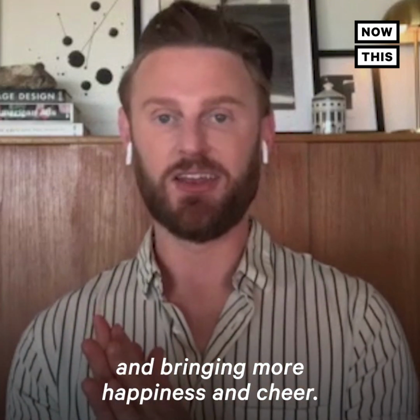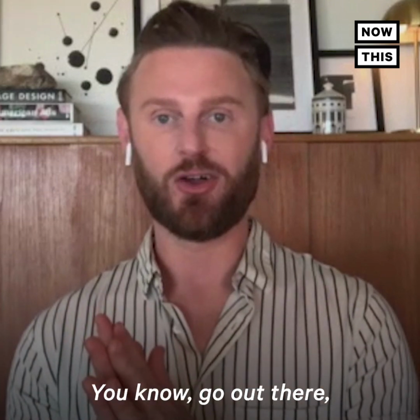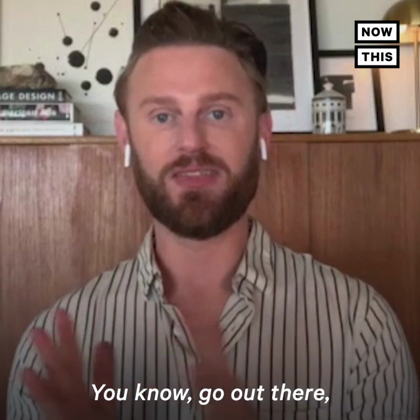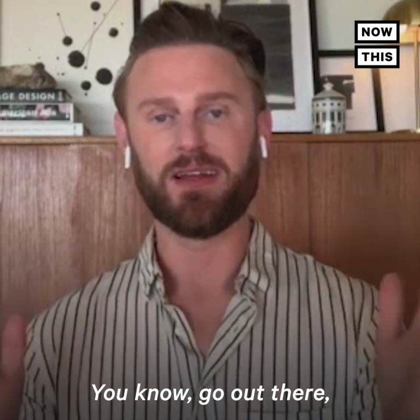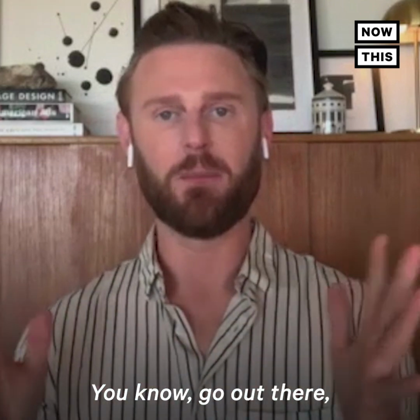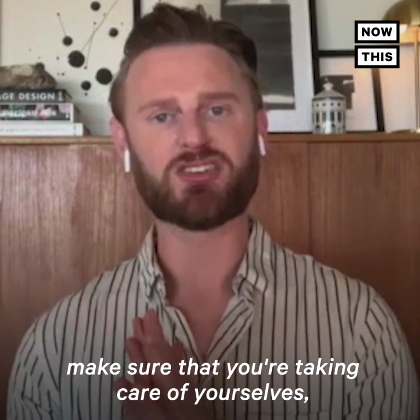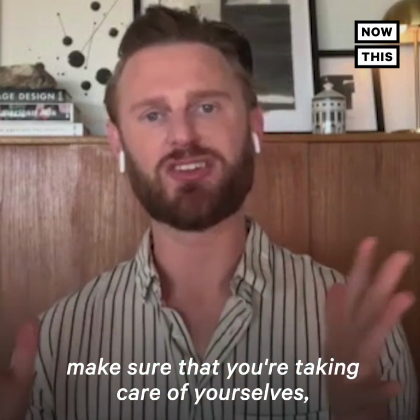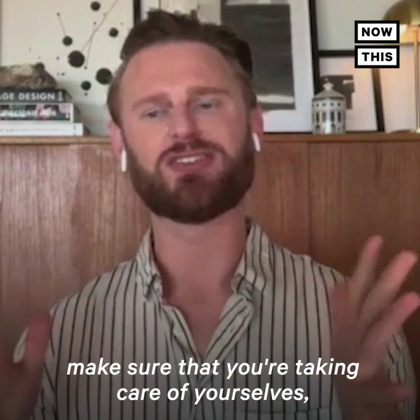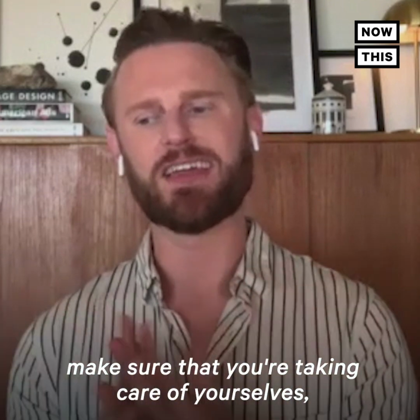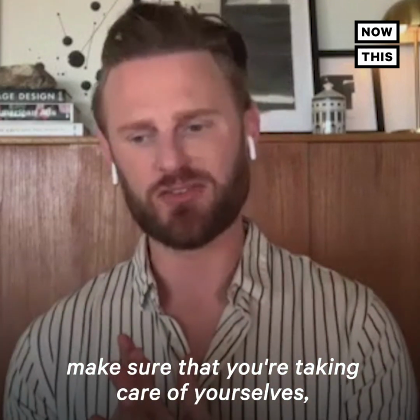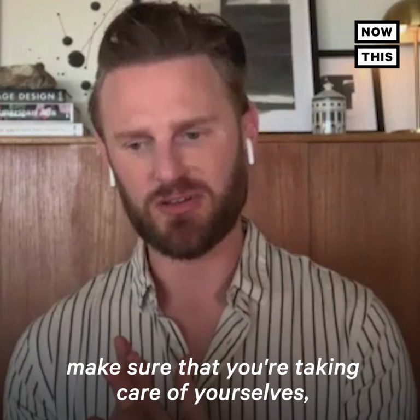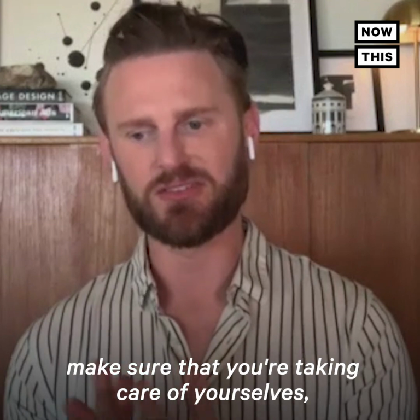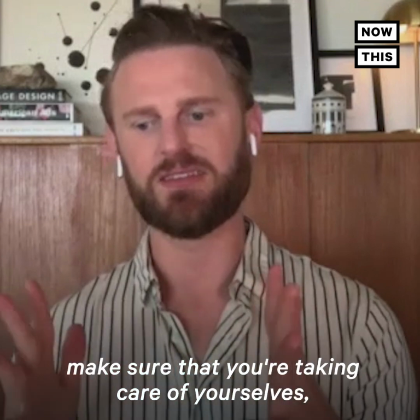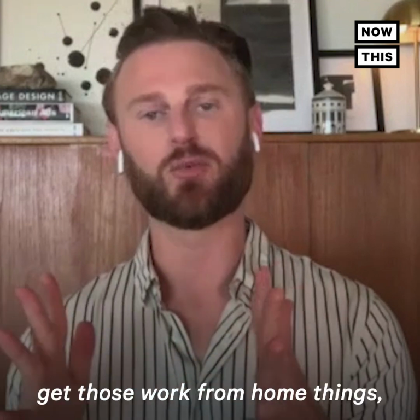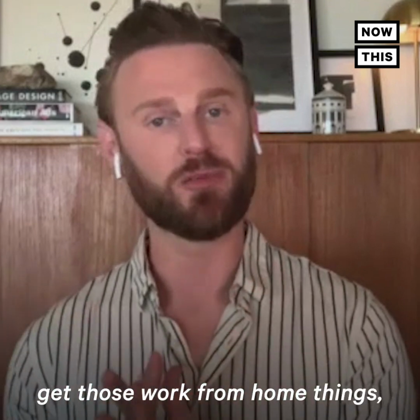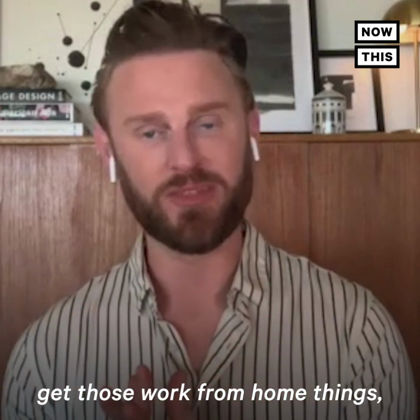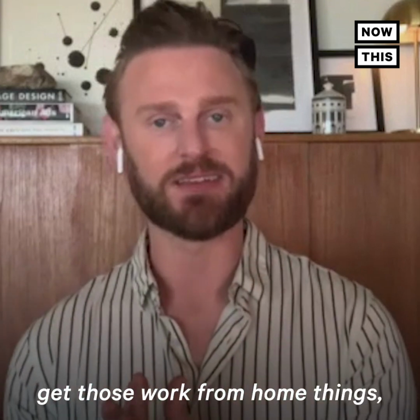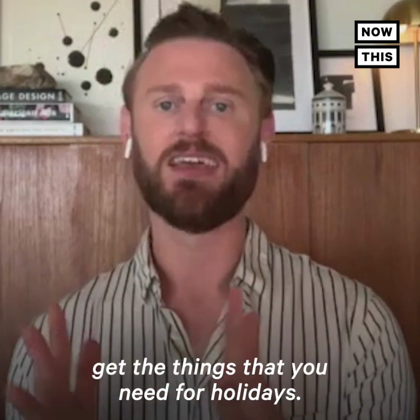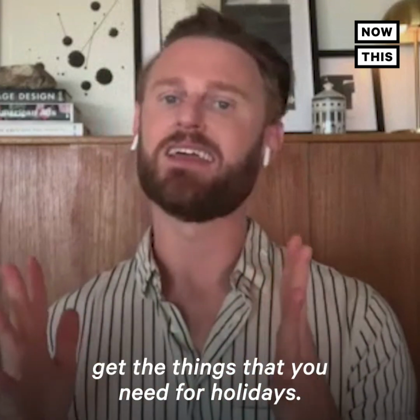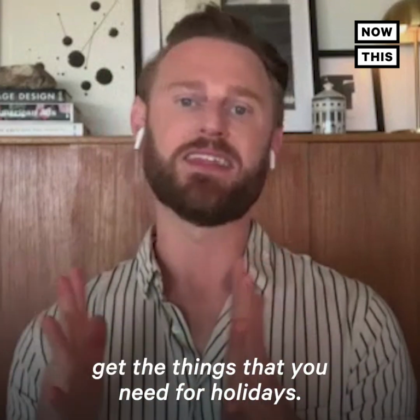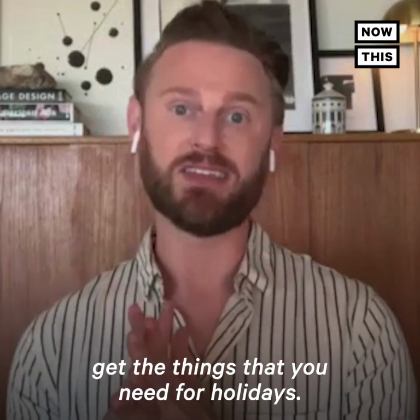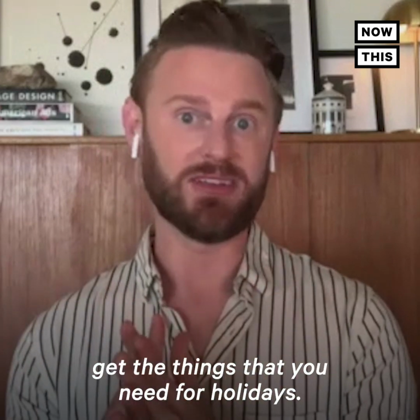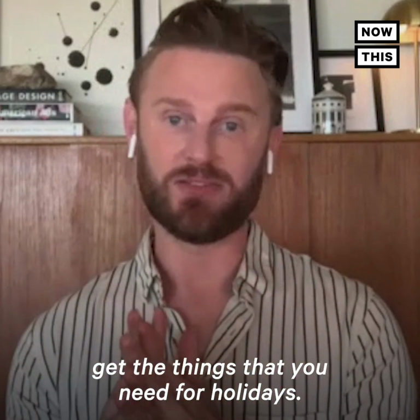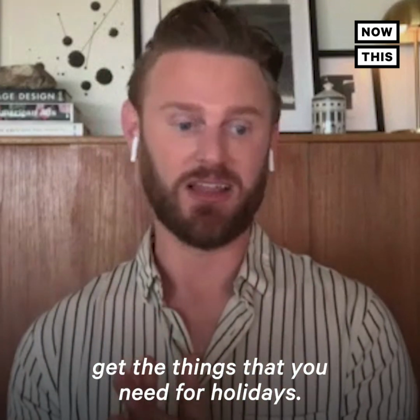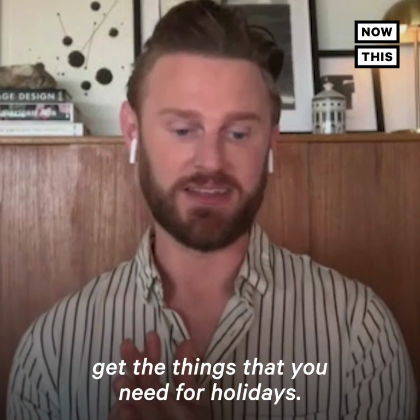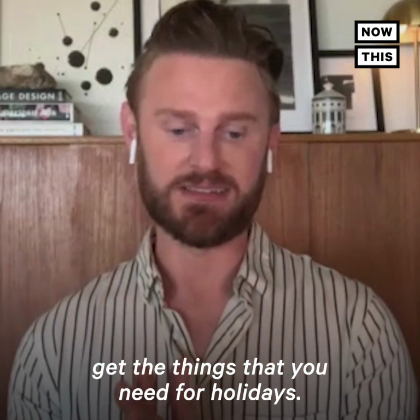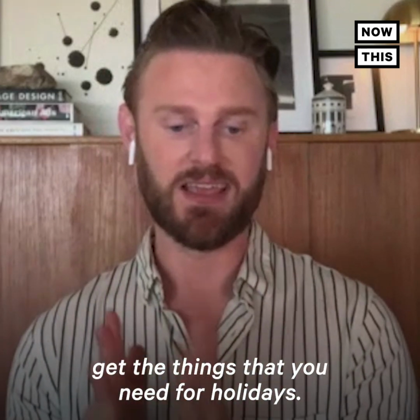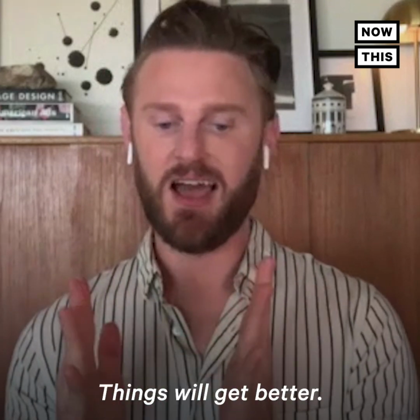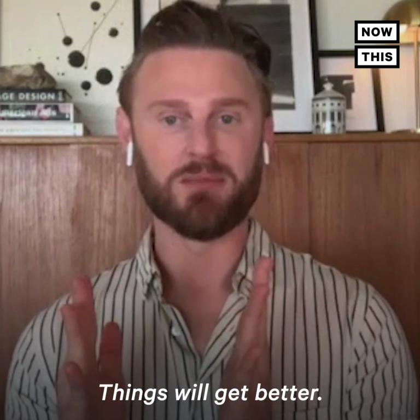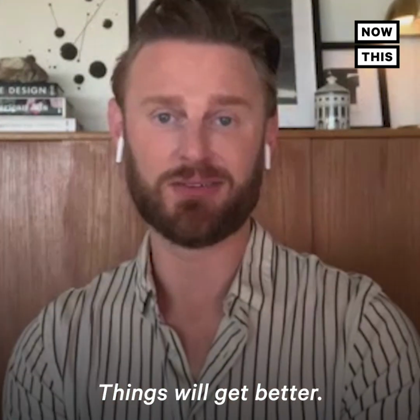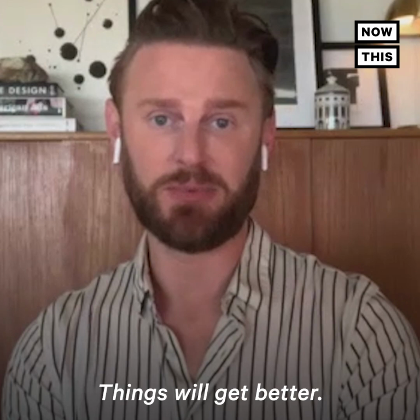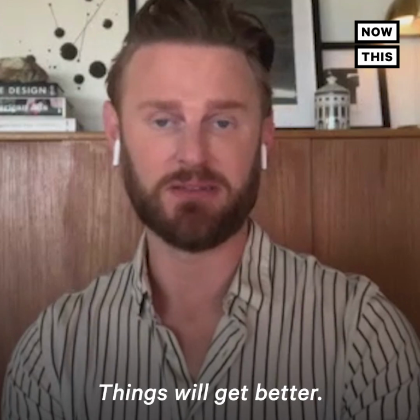Go out there, make sure that you're taking care of yourselves, get those work from home things, get the things that you need for the holidays. Things will get better.